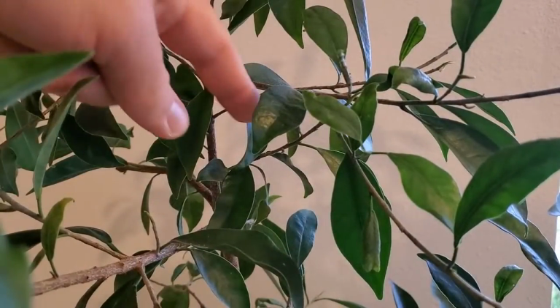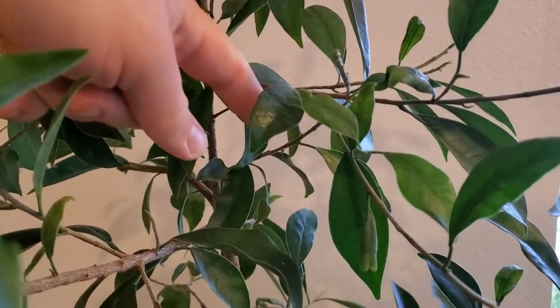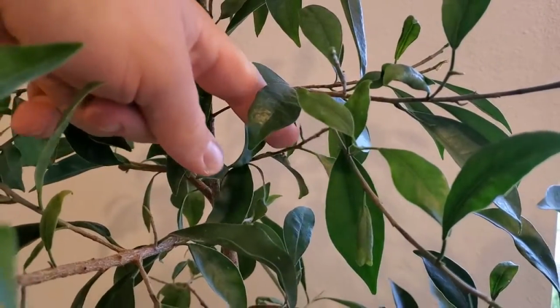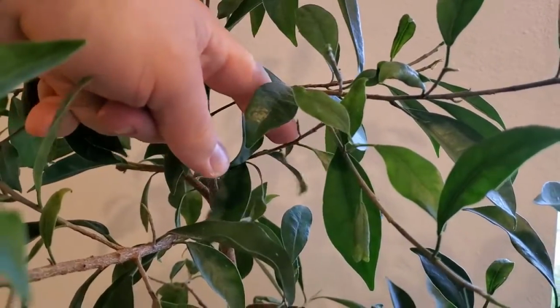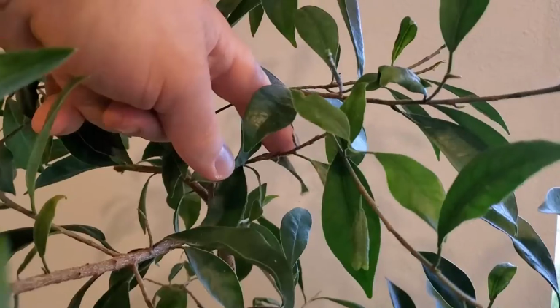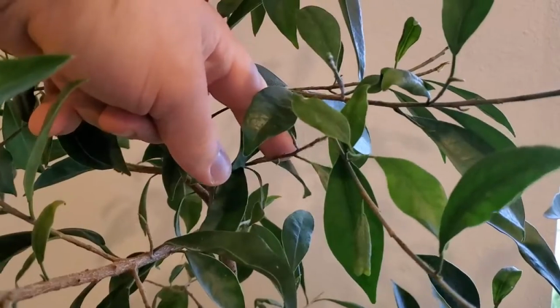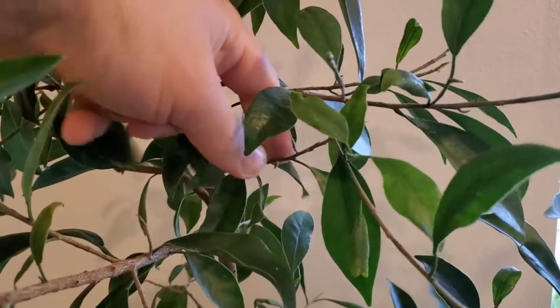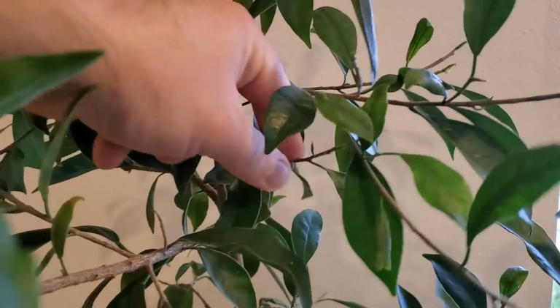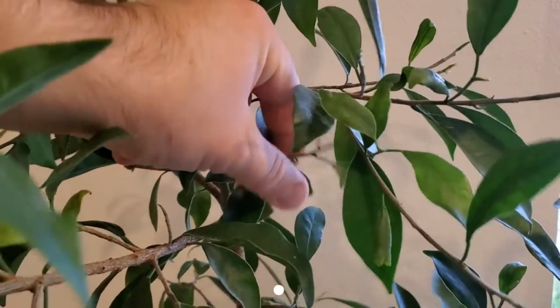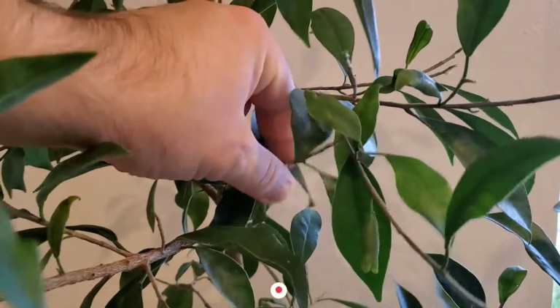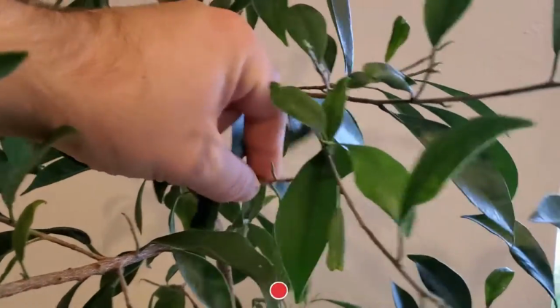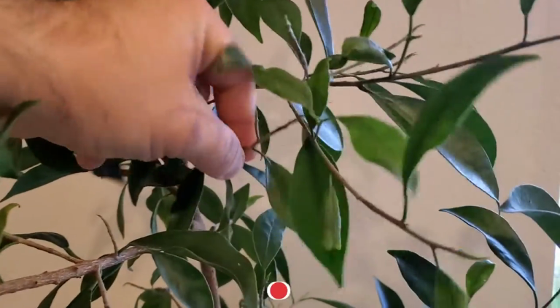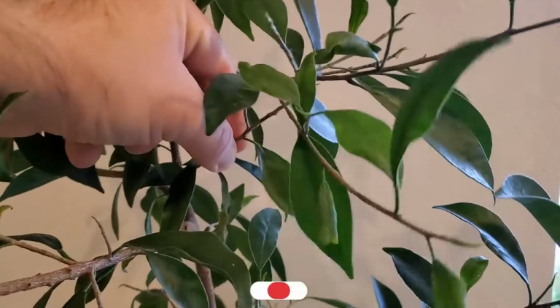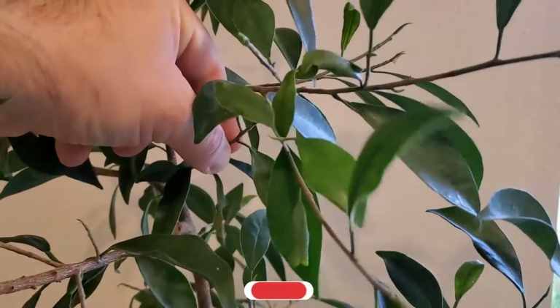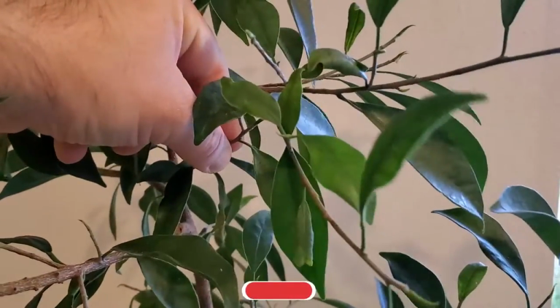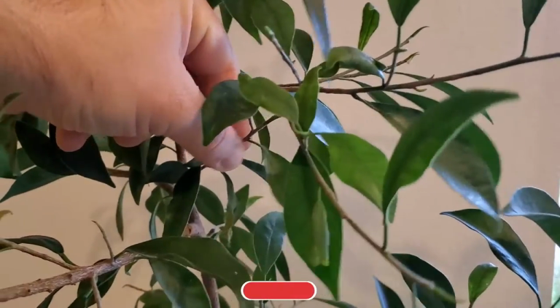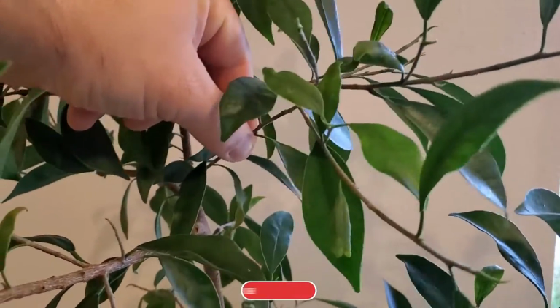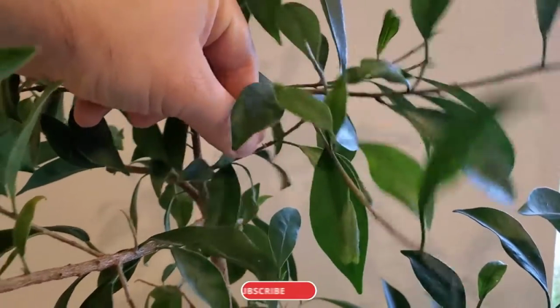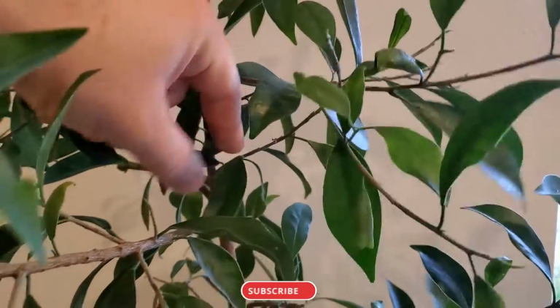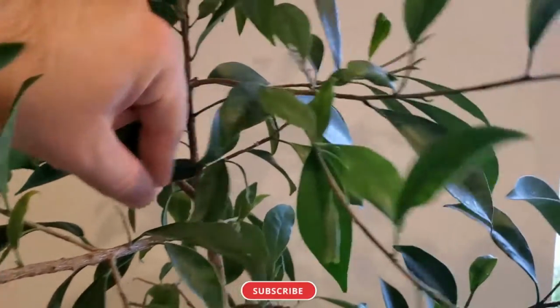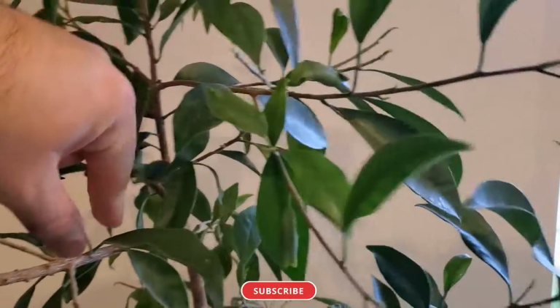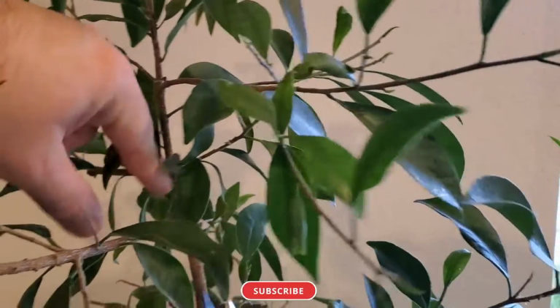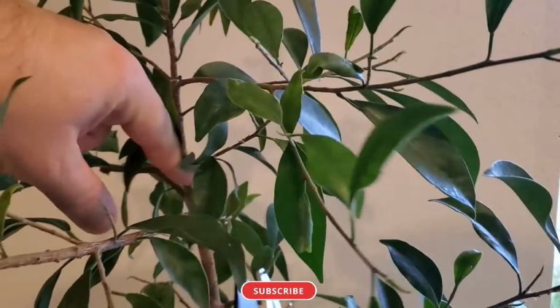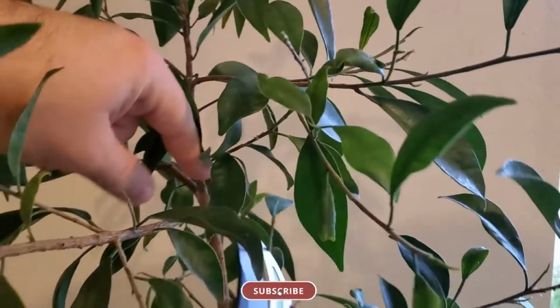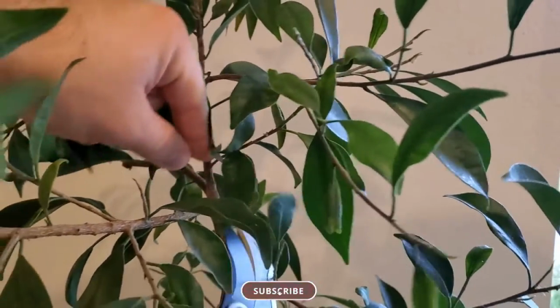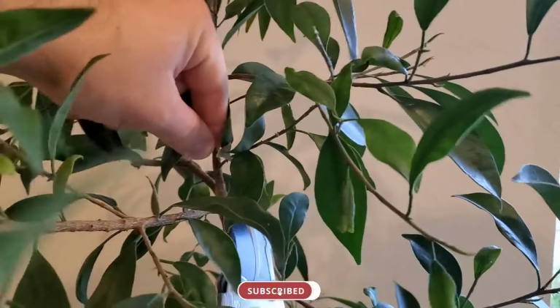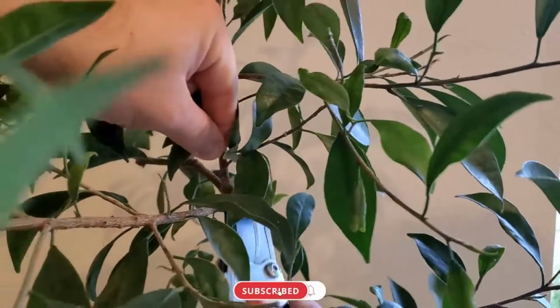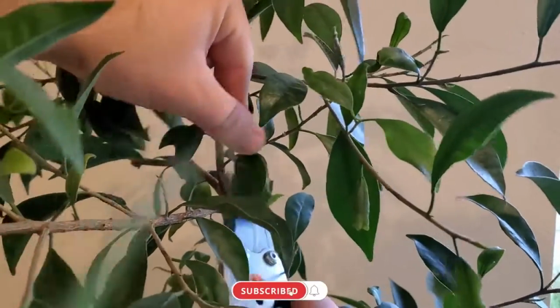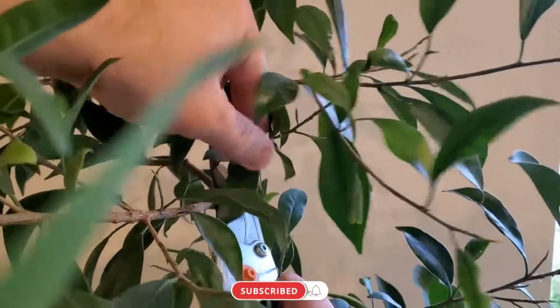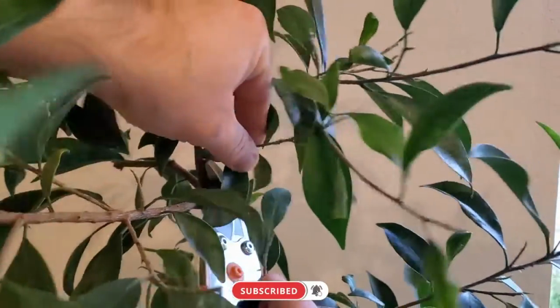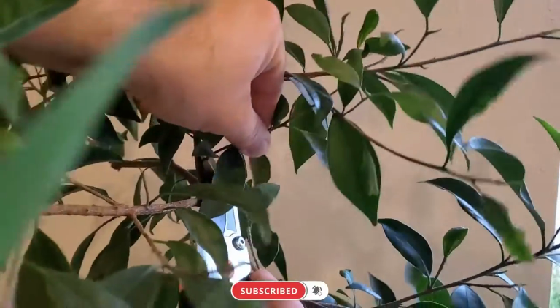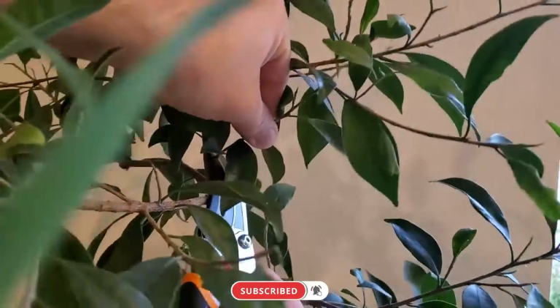I also have a branch that's crossing right in here, which I don't want, so that's going to come off entirely as well.